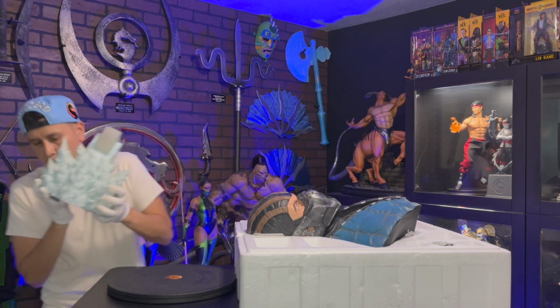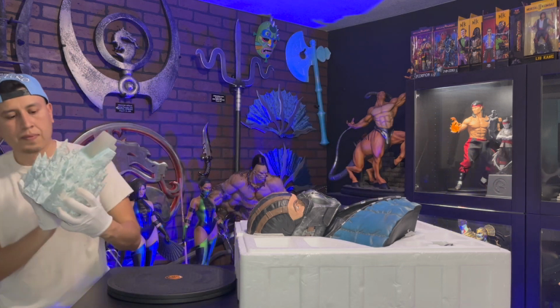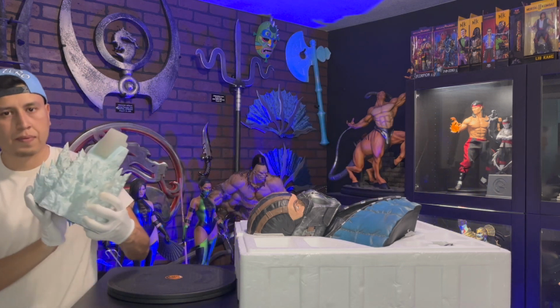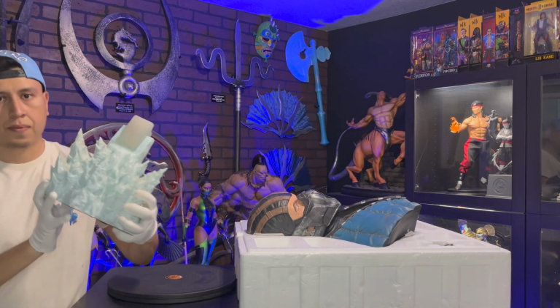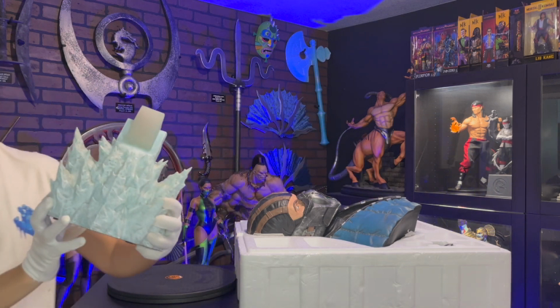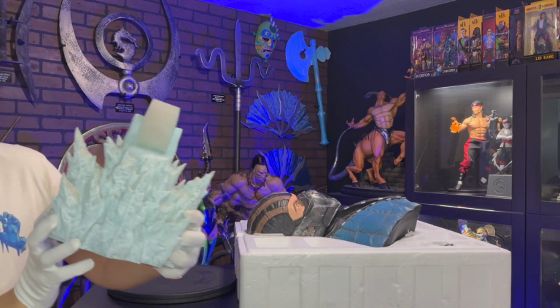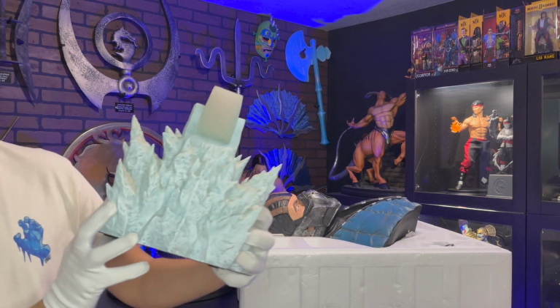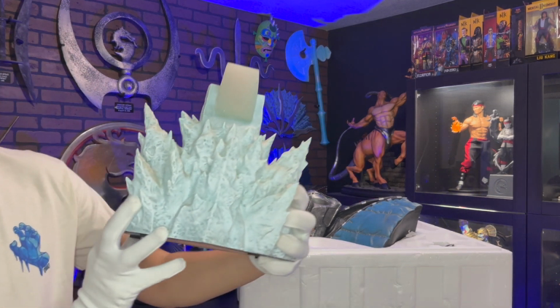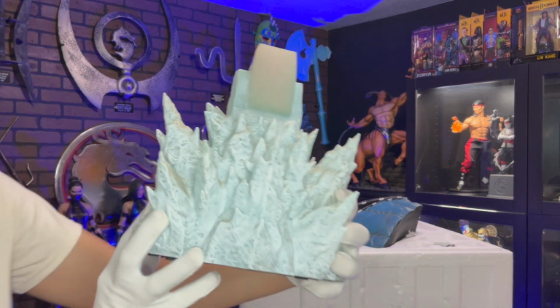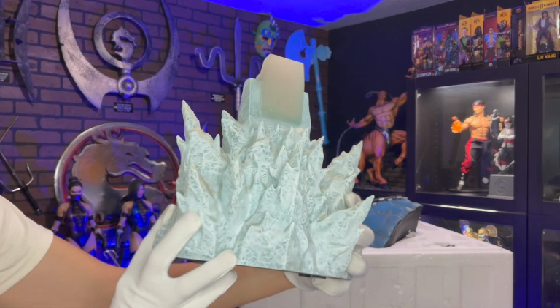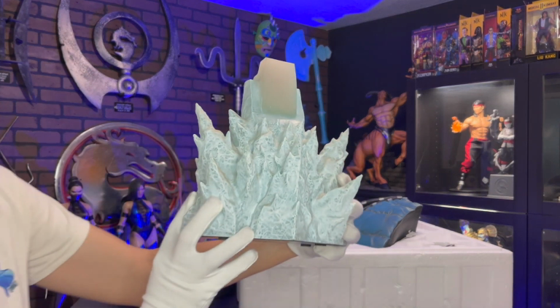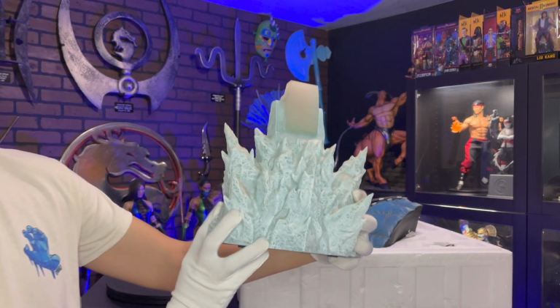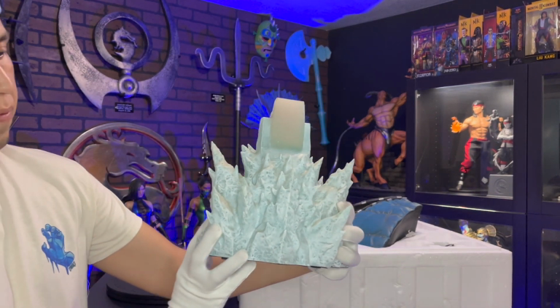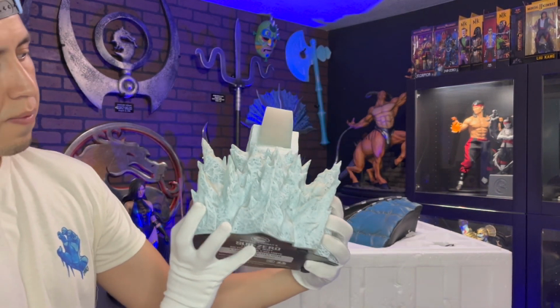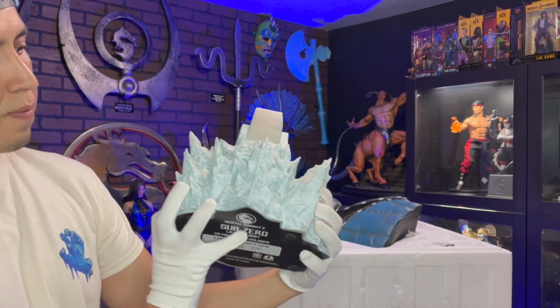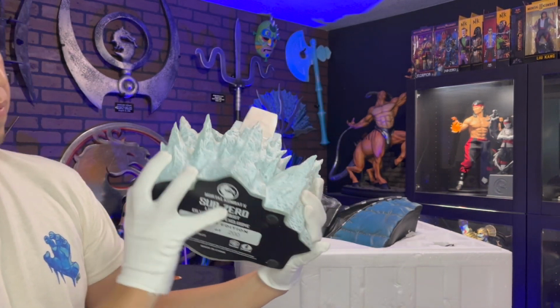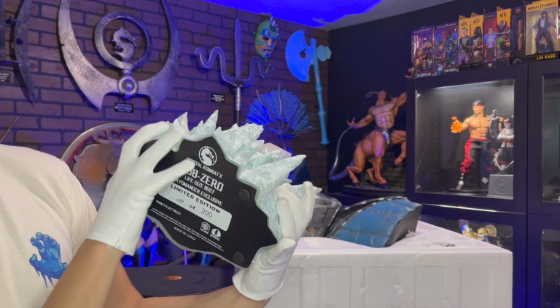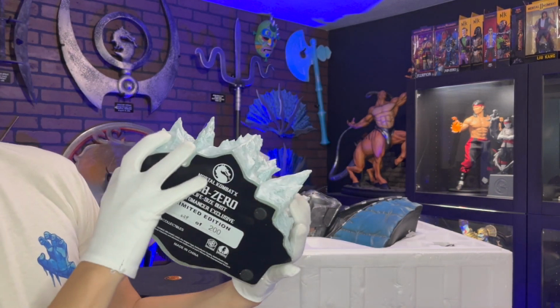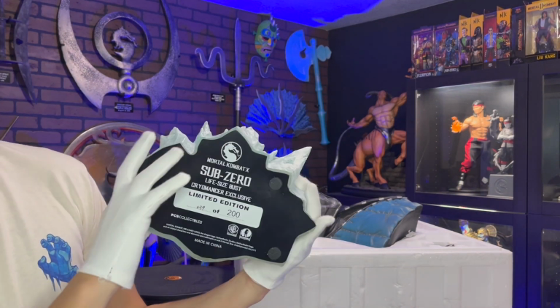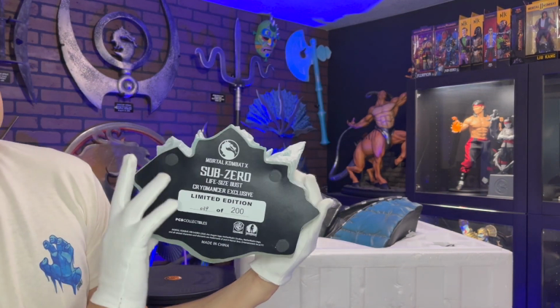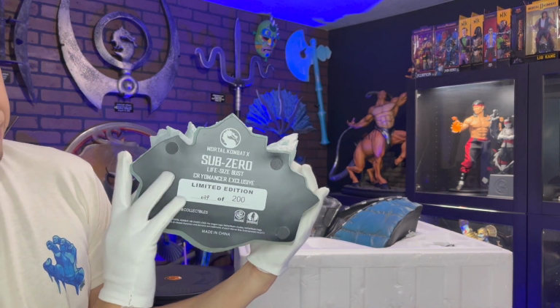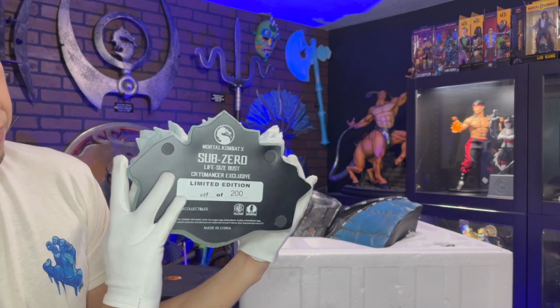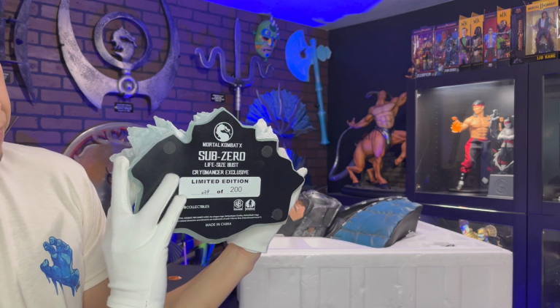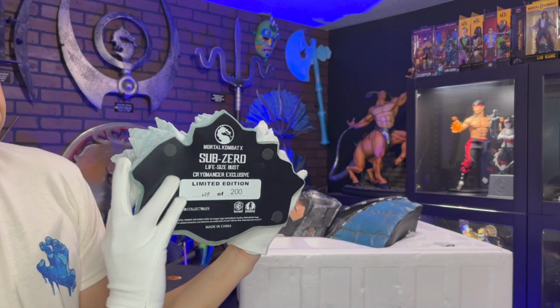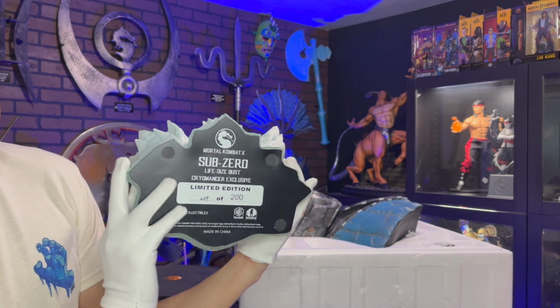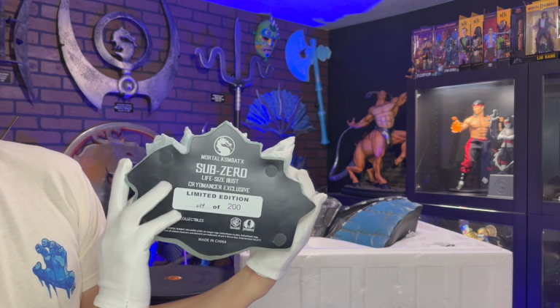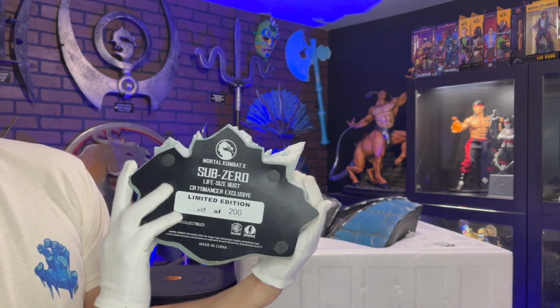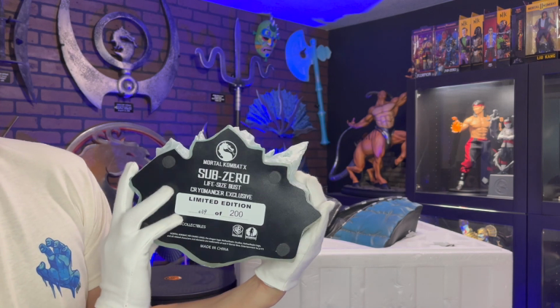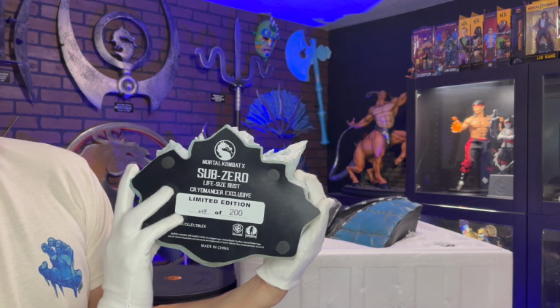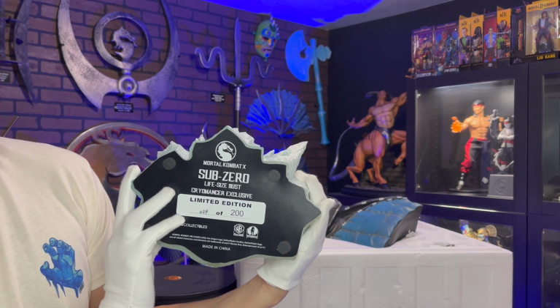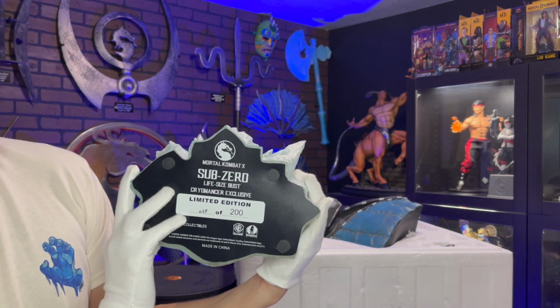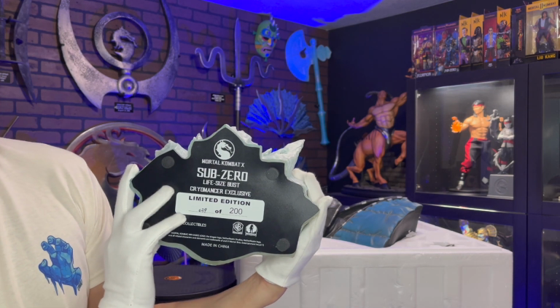This icy base is badass. Only 200 of these were made, and I have number 39.